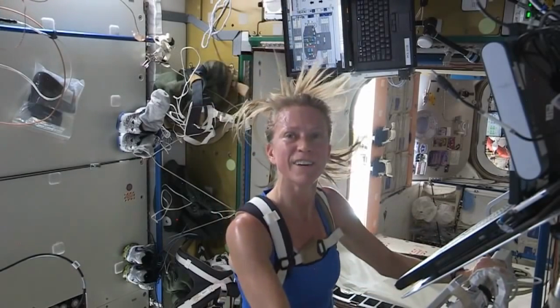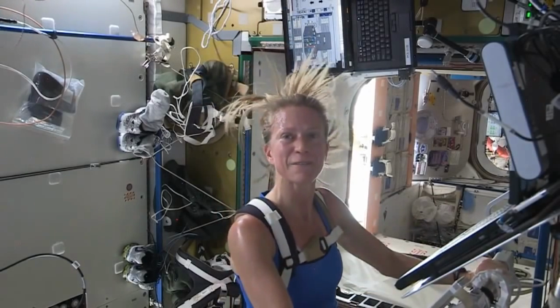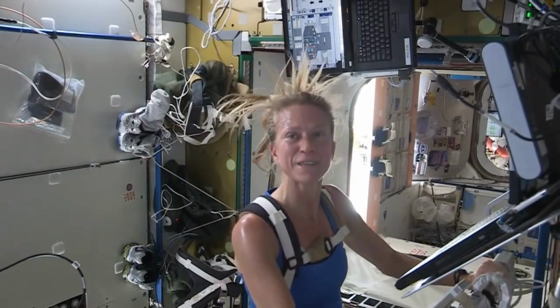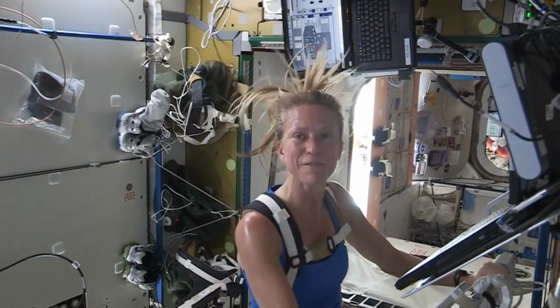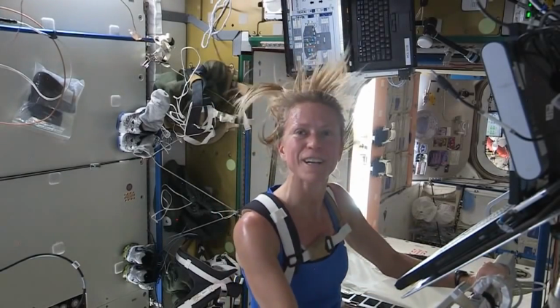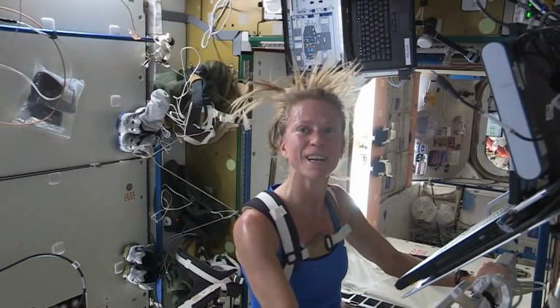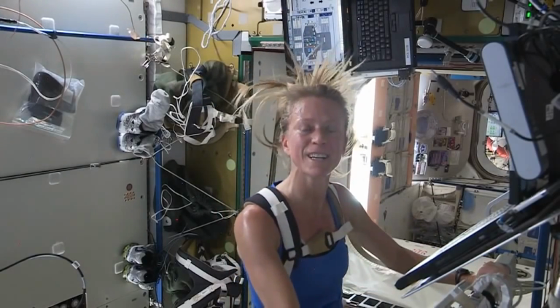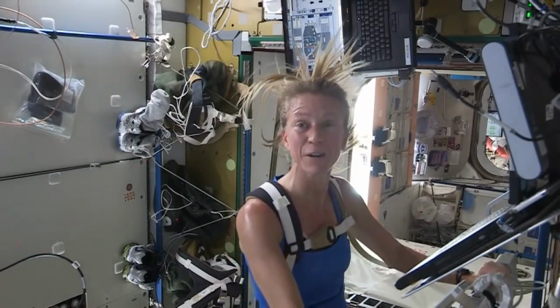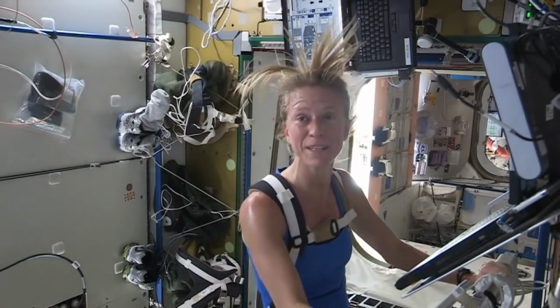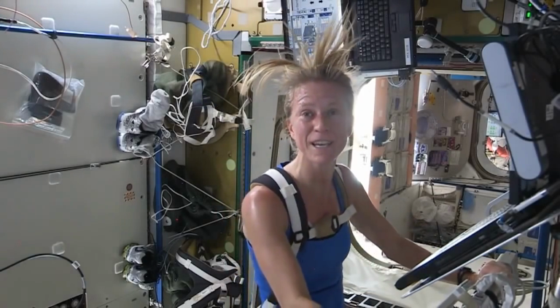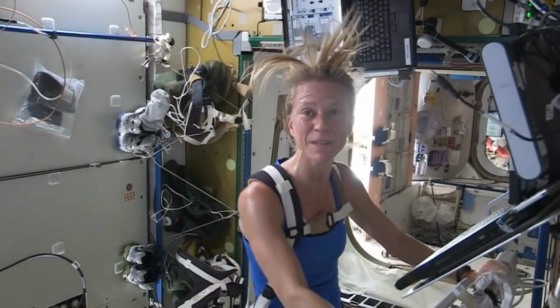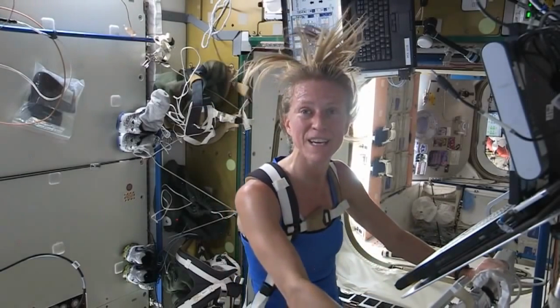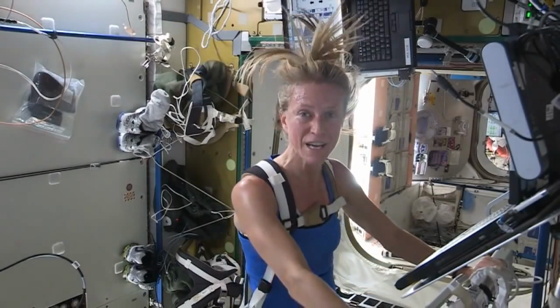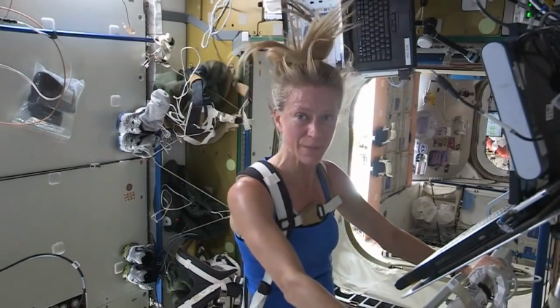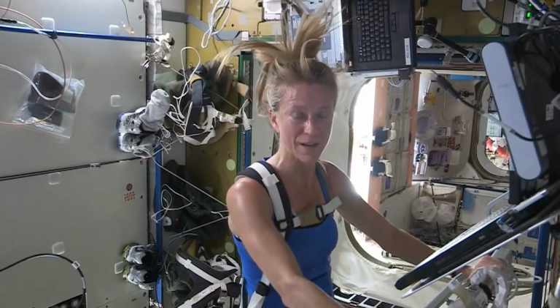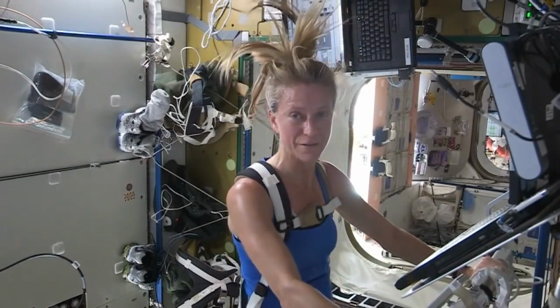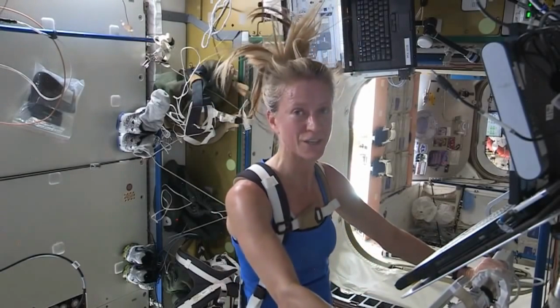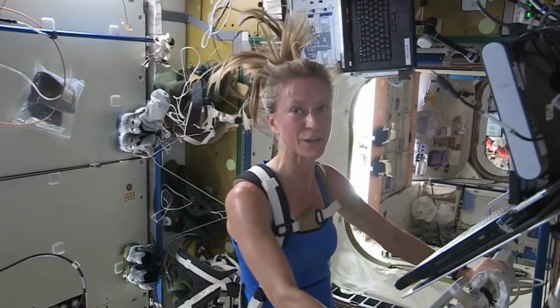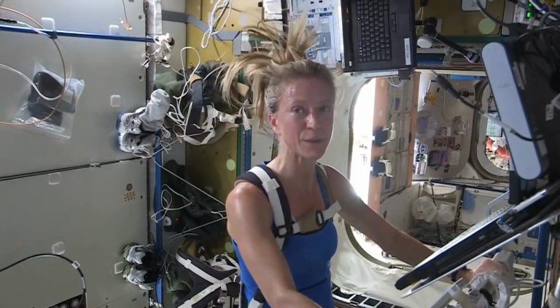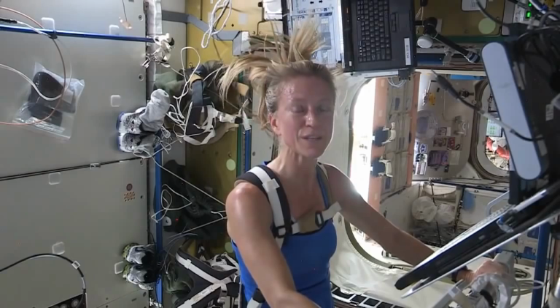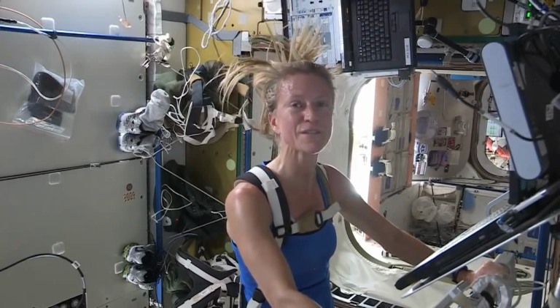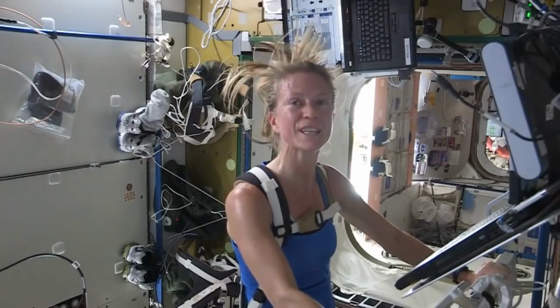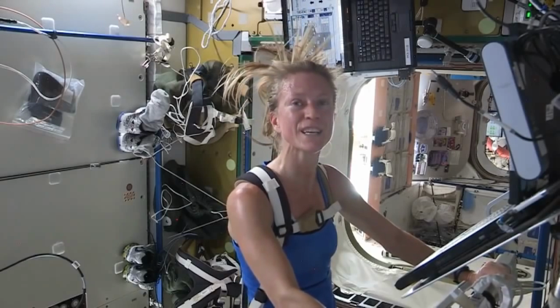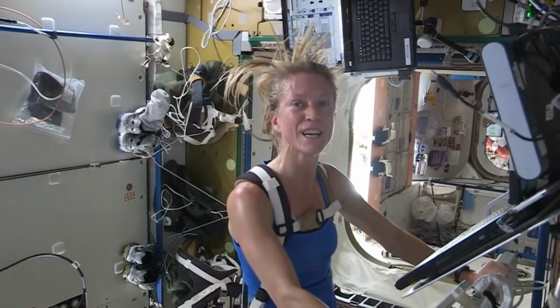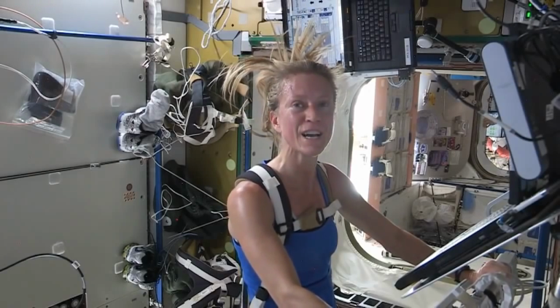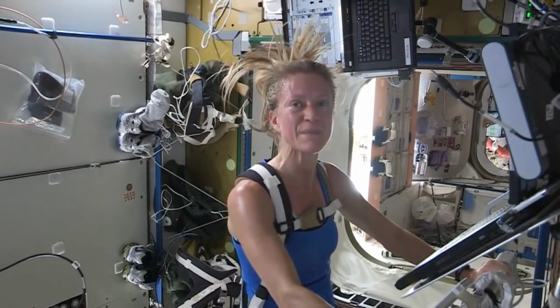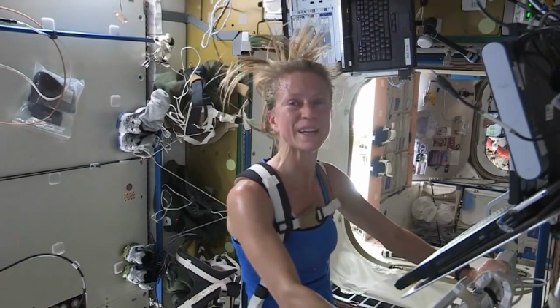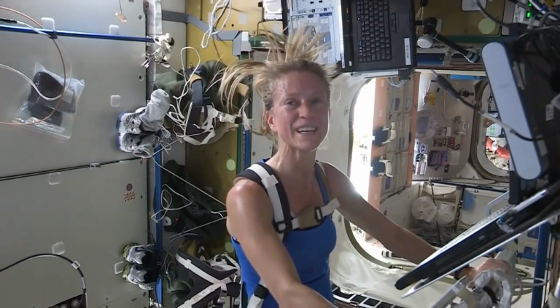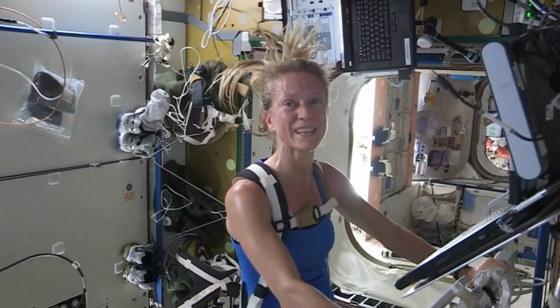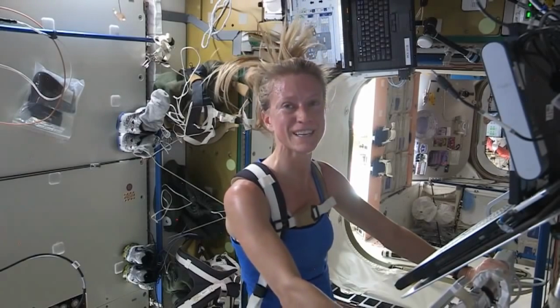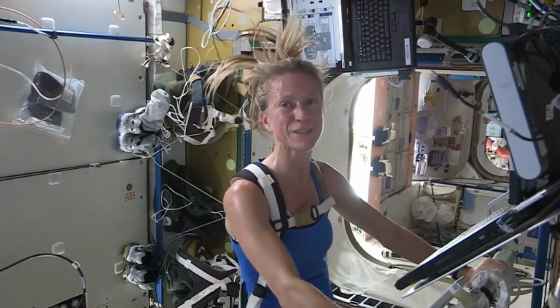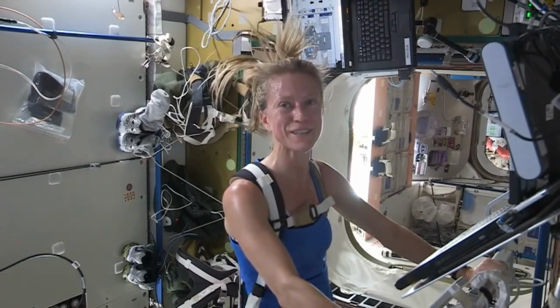That was a great run. Not quite the same as being out in the fresh air with the wind in your face, but a nice alternative.